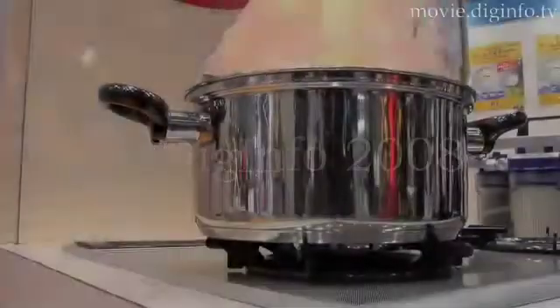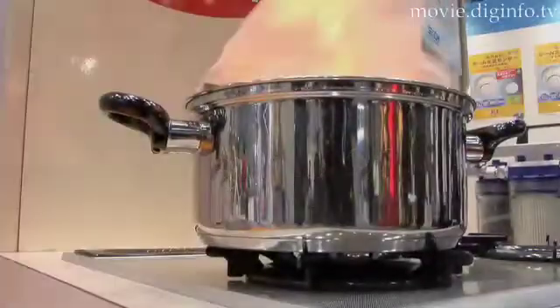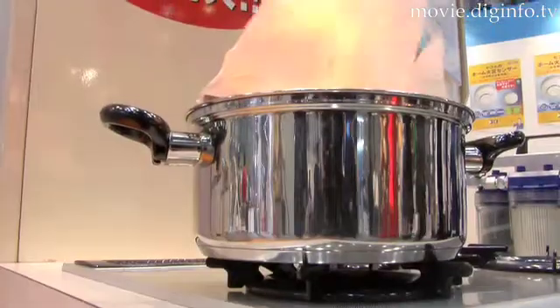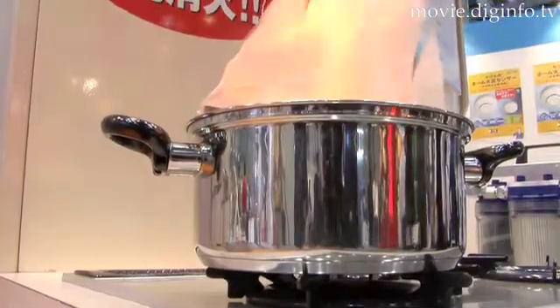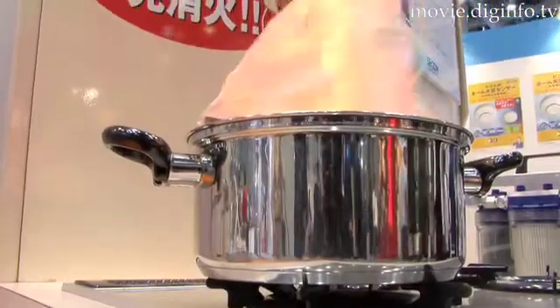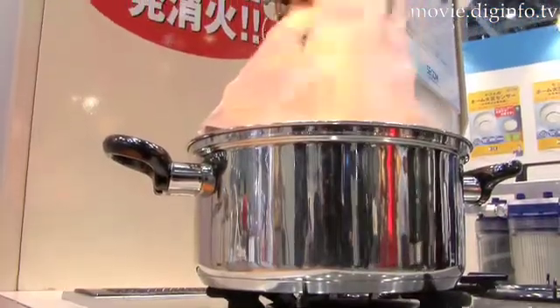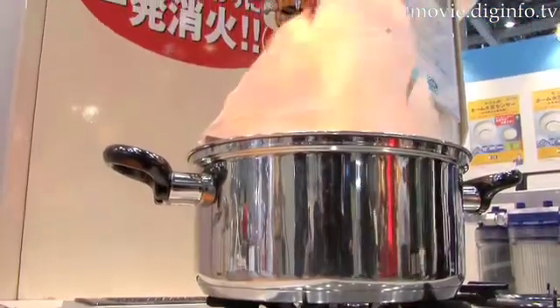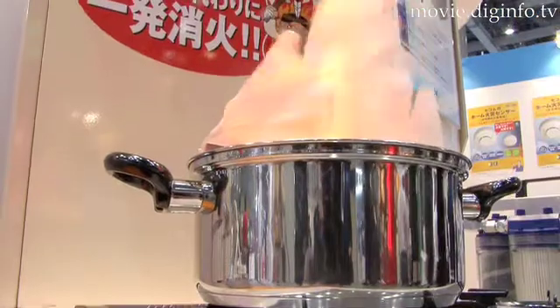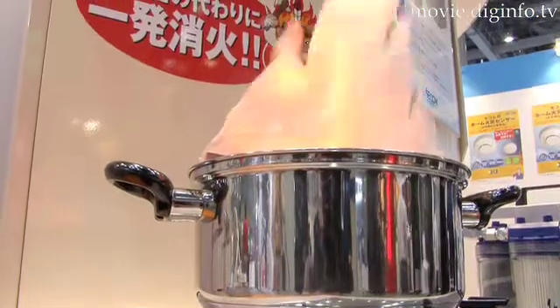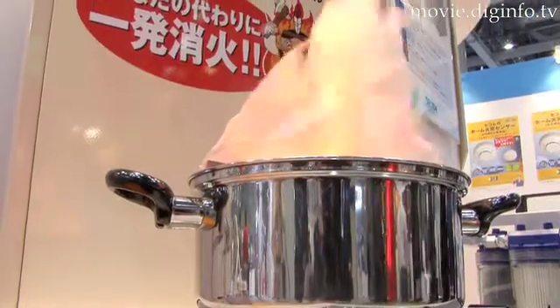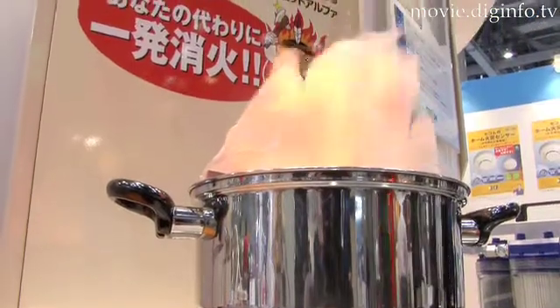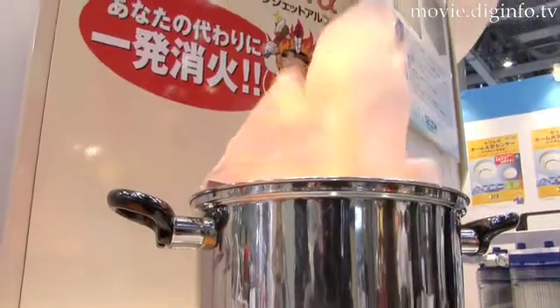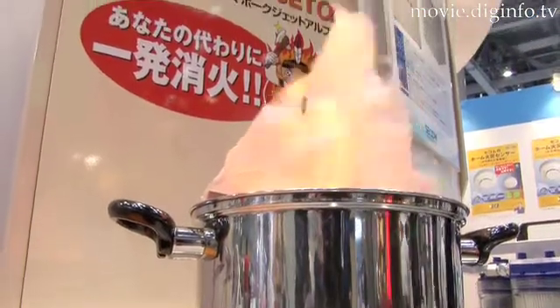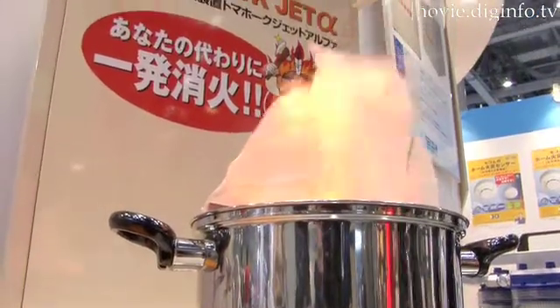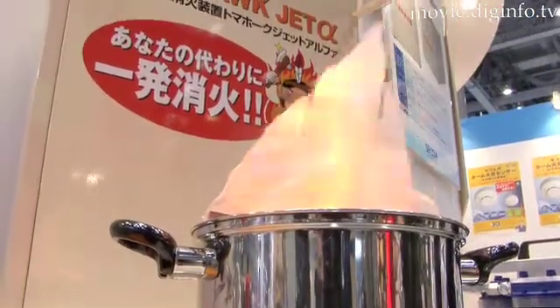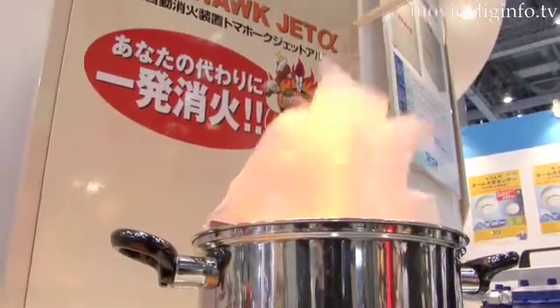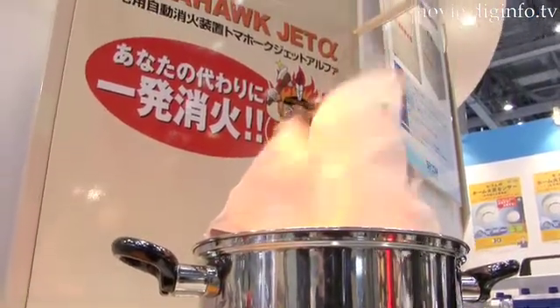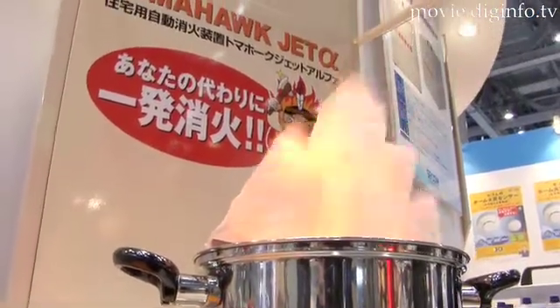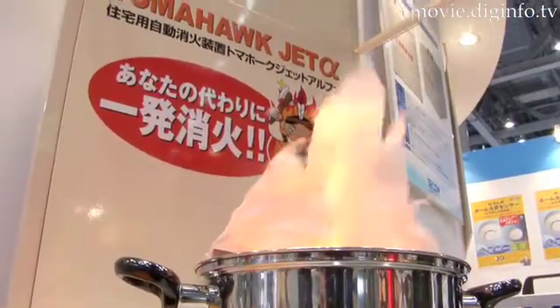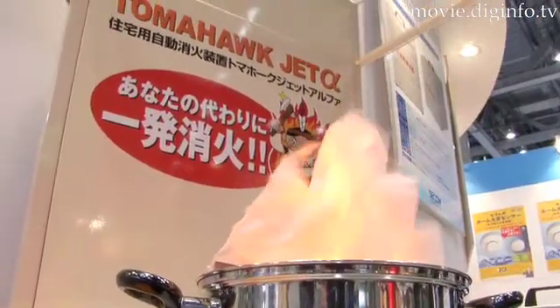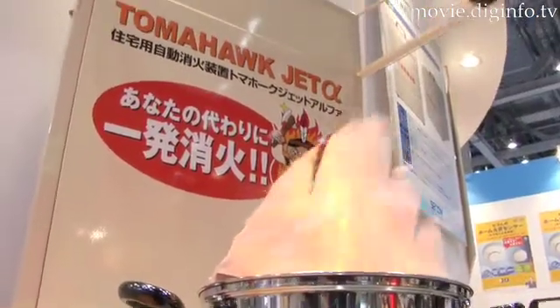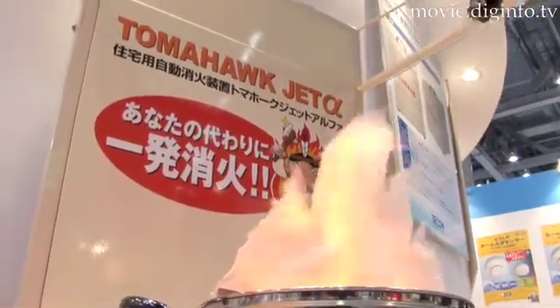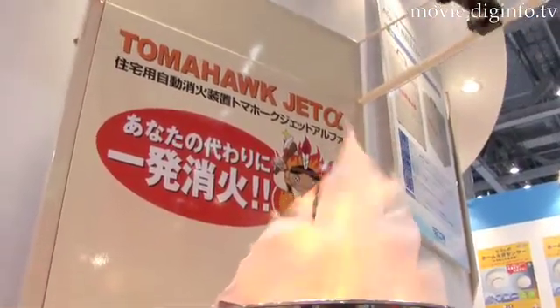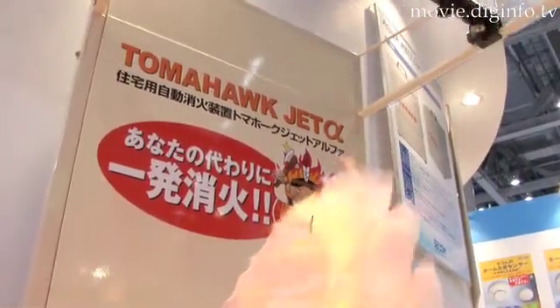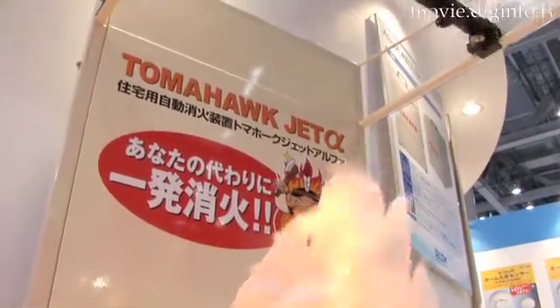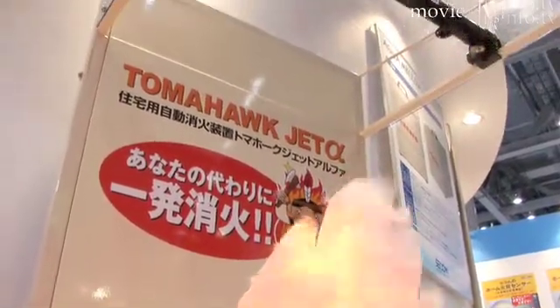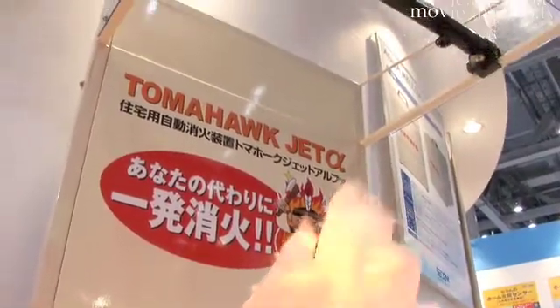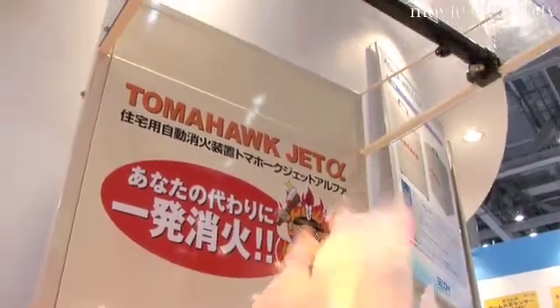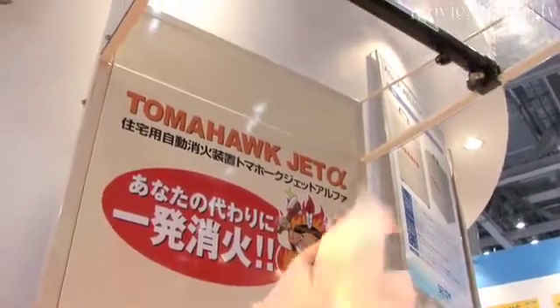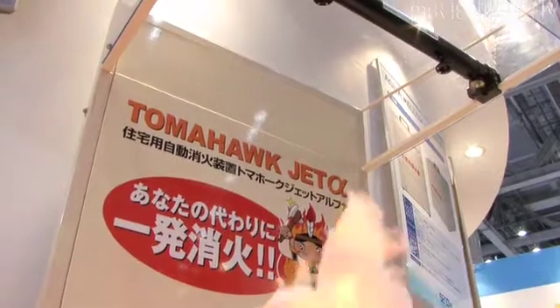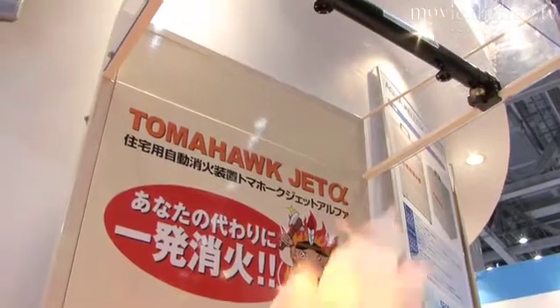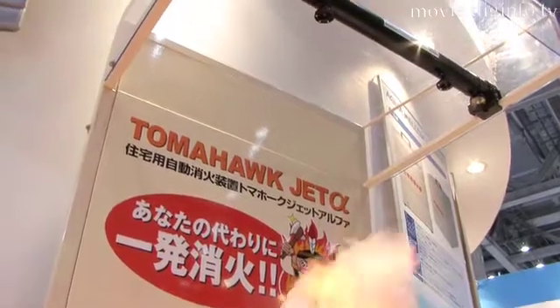The National Fire Protection Association of America states that 40% of all reported home structure fires are caused by cooking equipment.